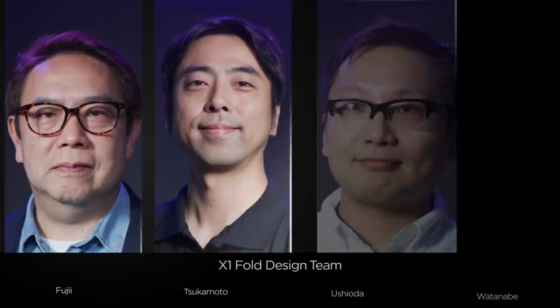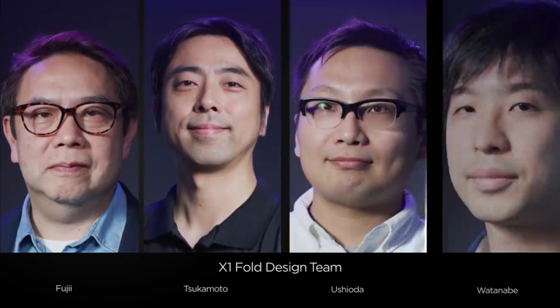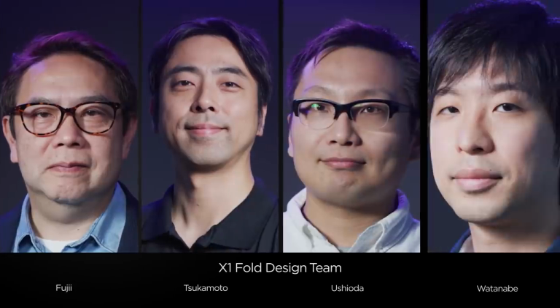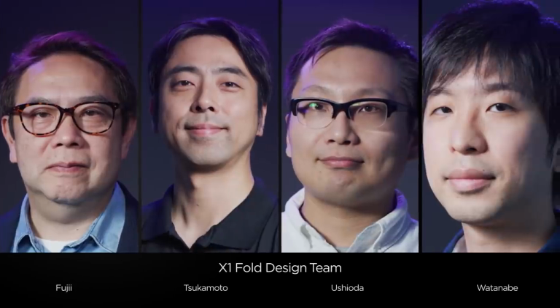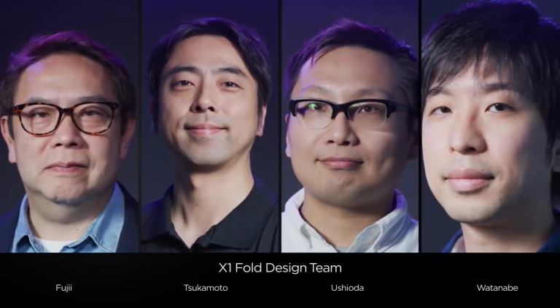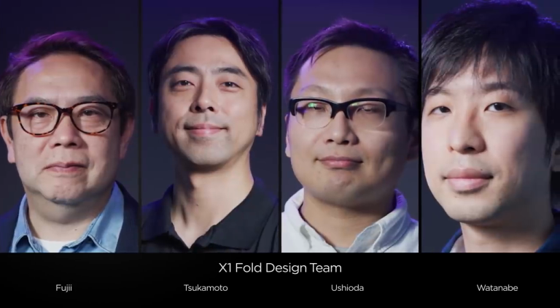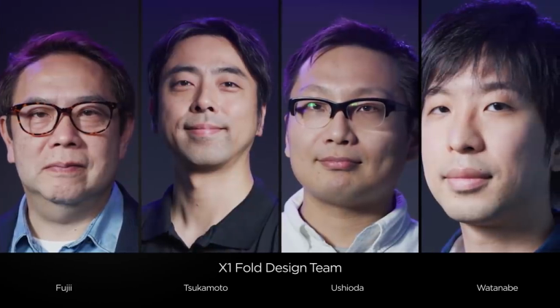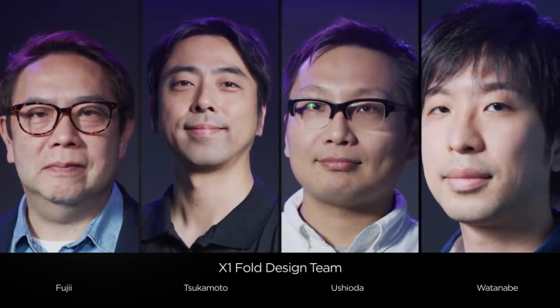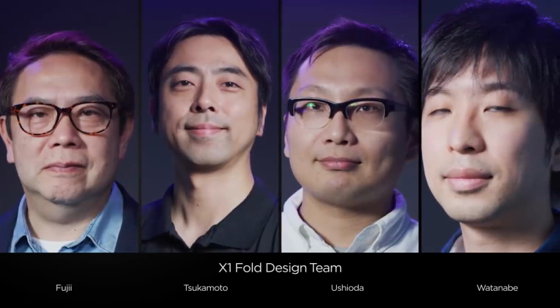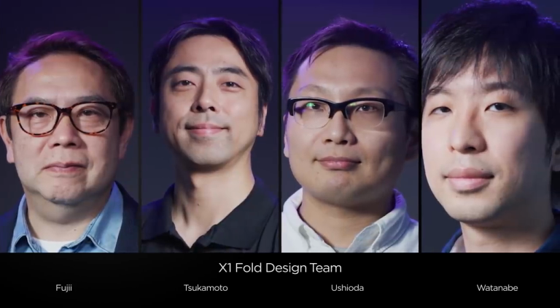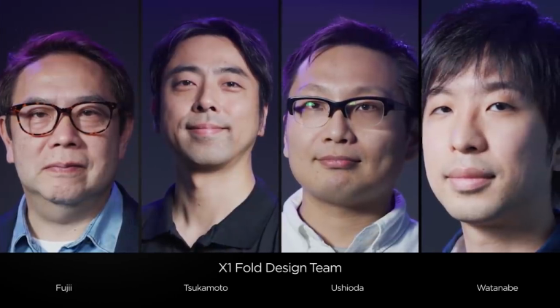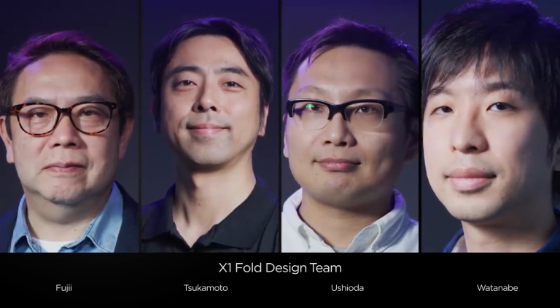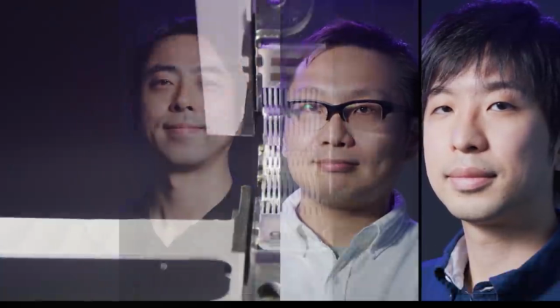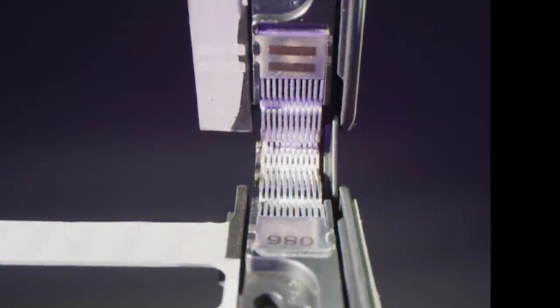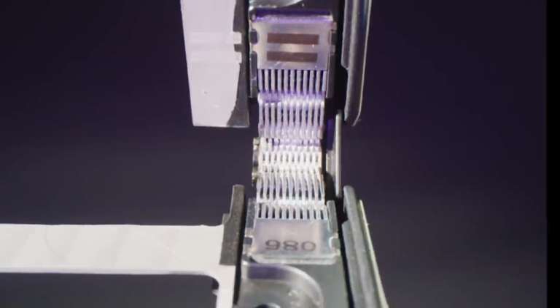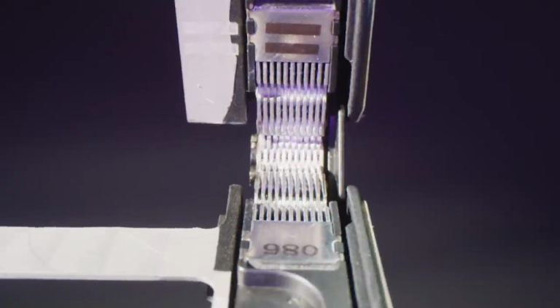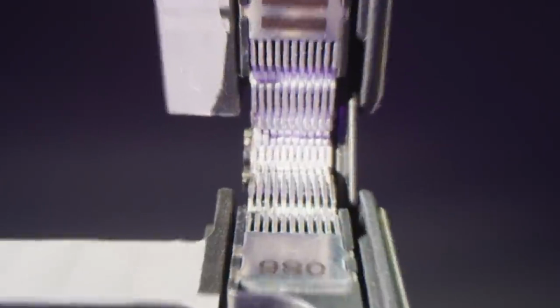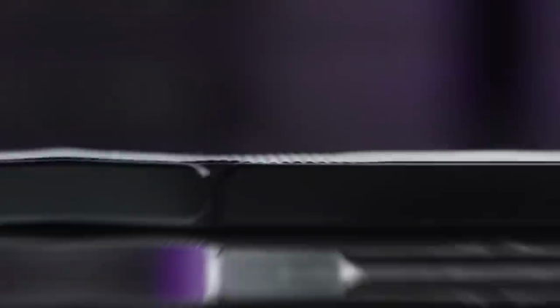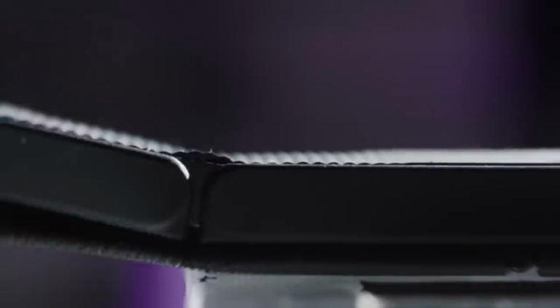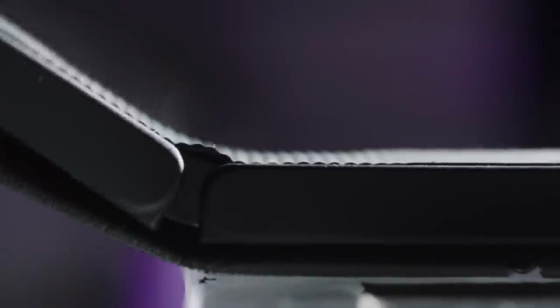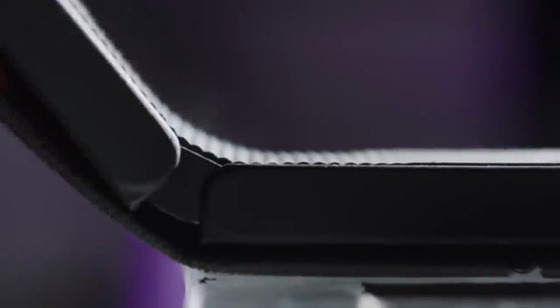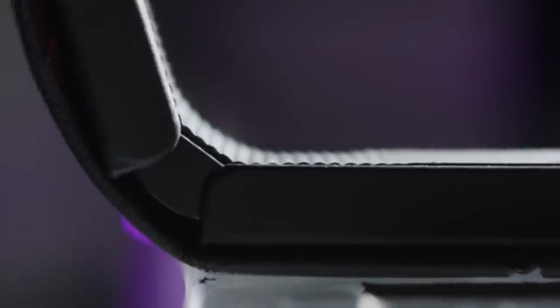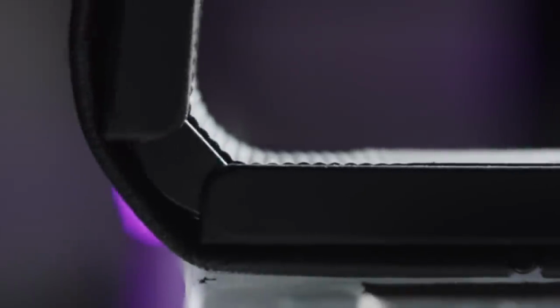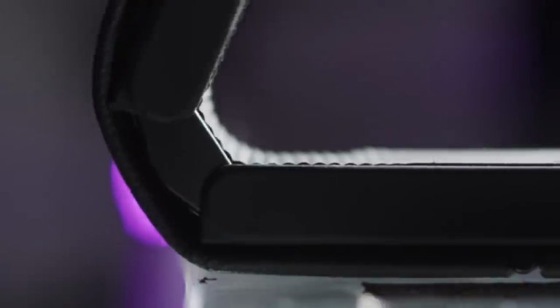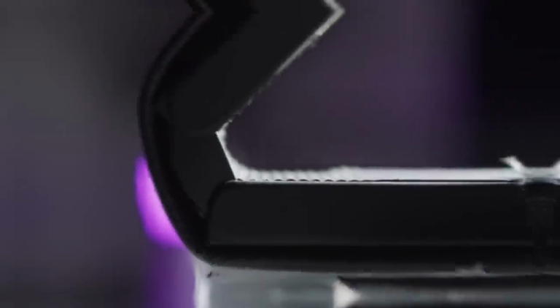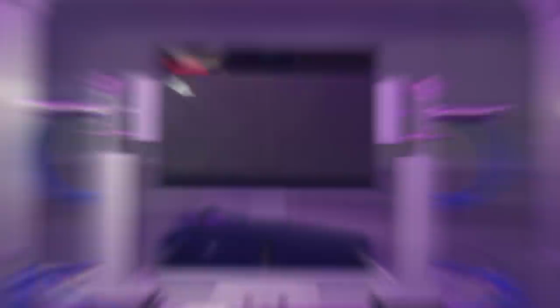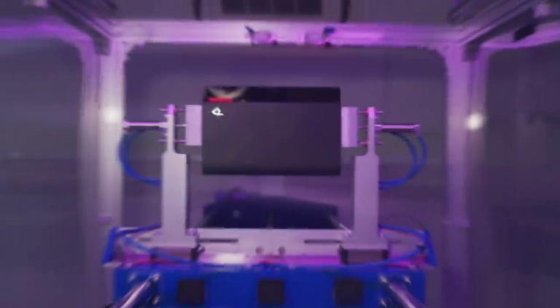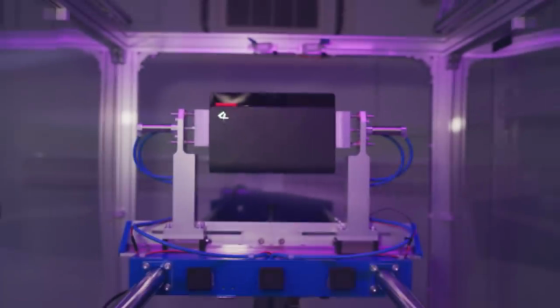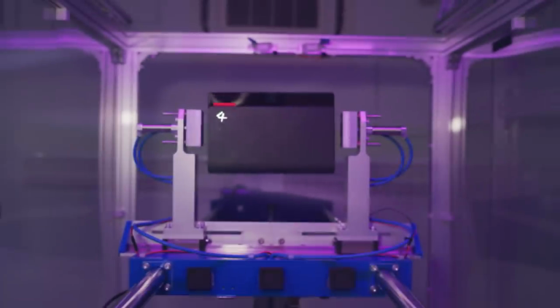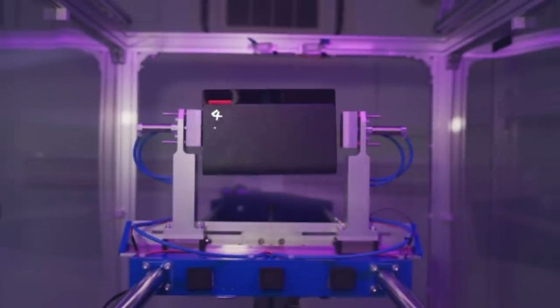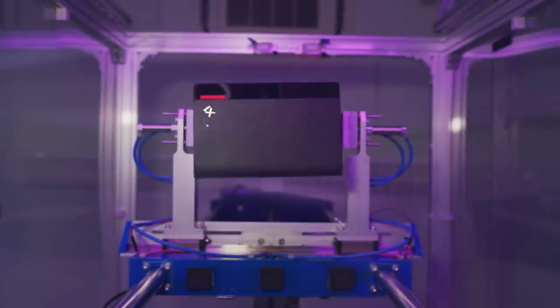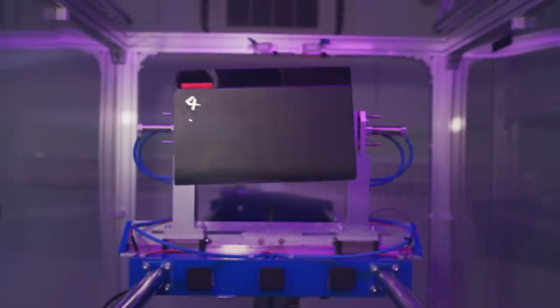The challenges that Fujisan and his team faced were mechanical, electrical, structural, usability, durability.